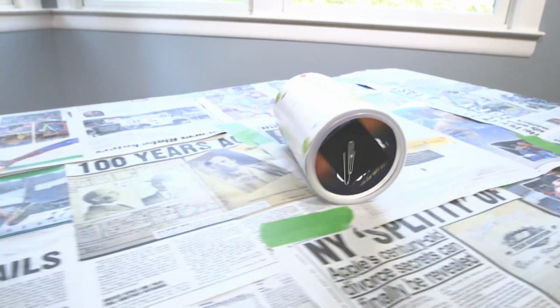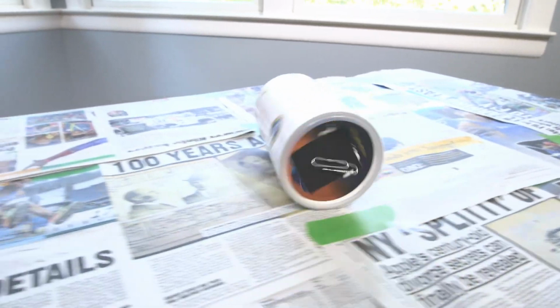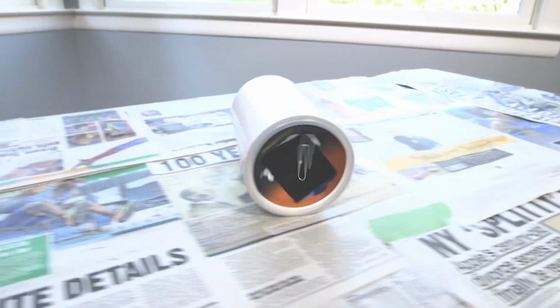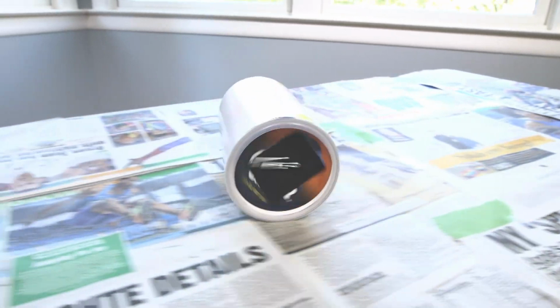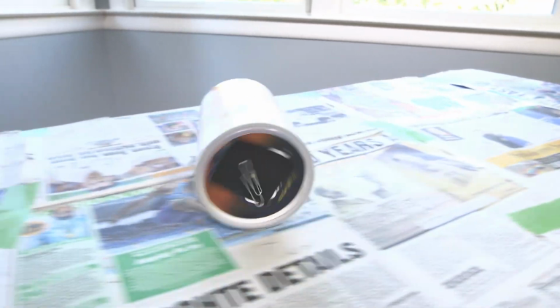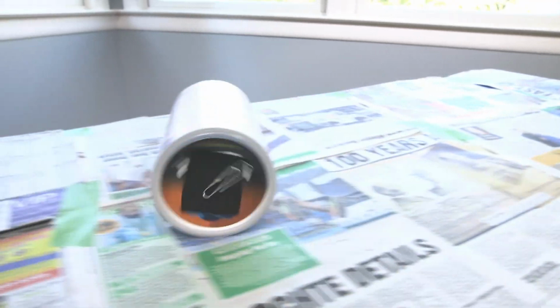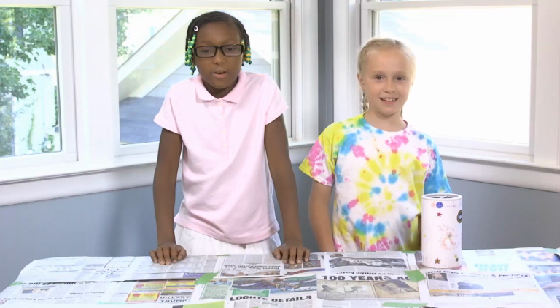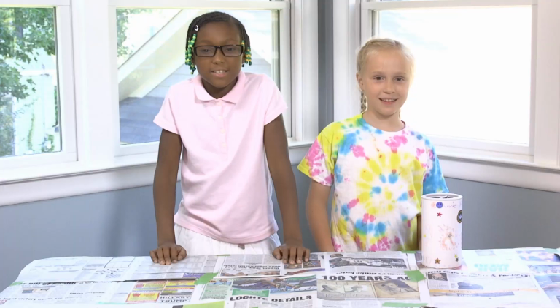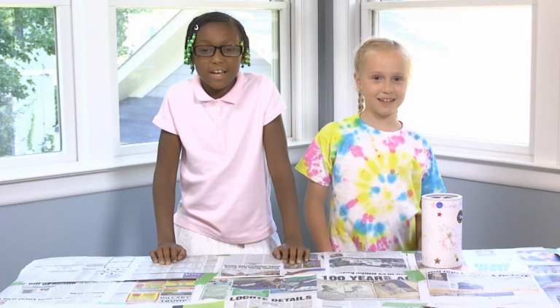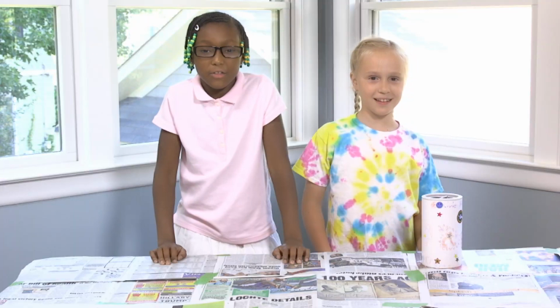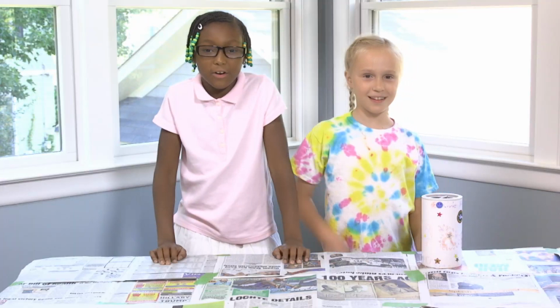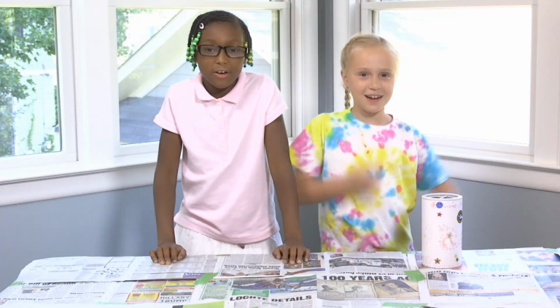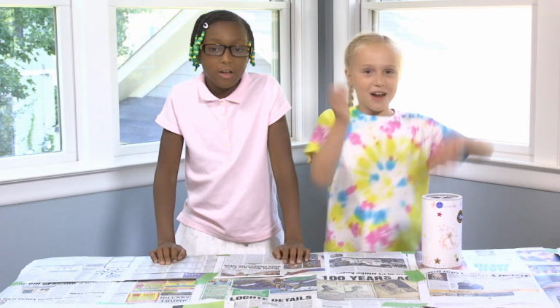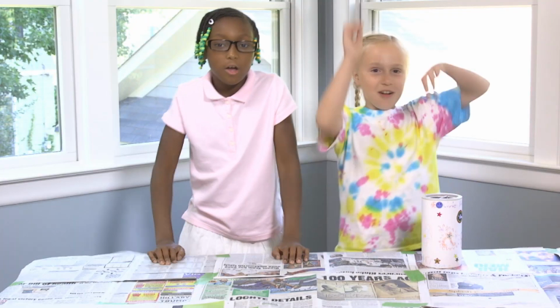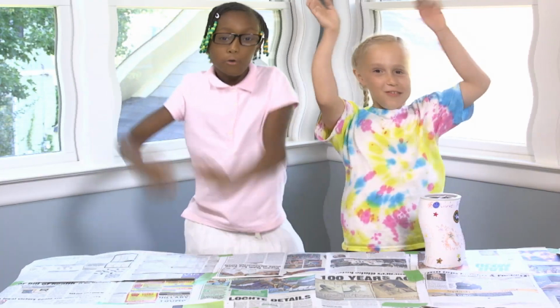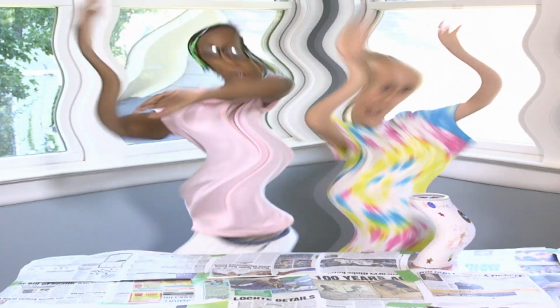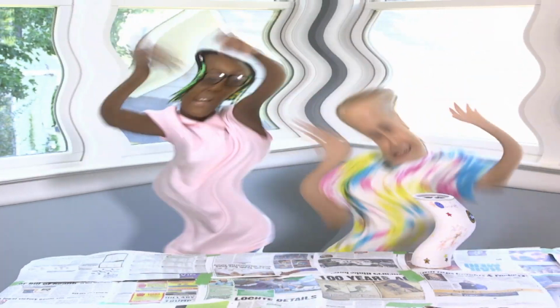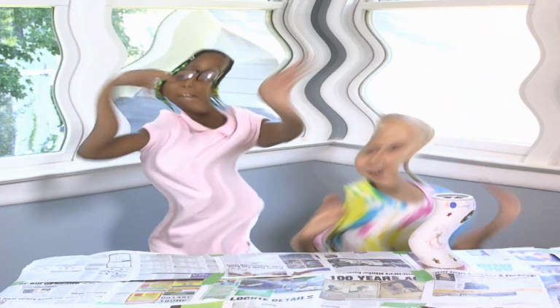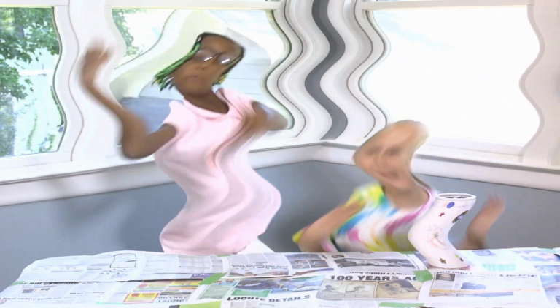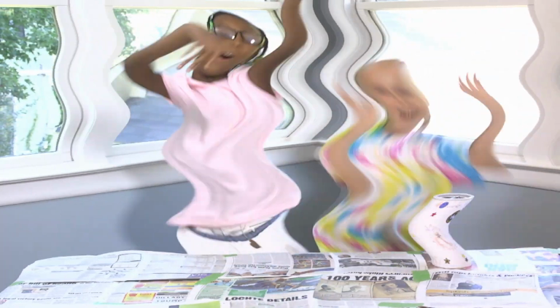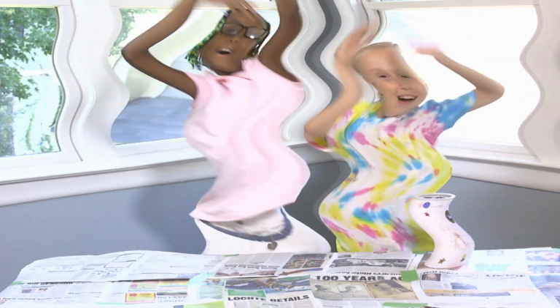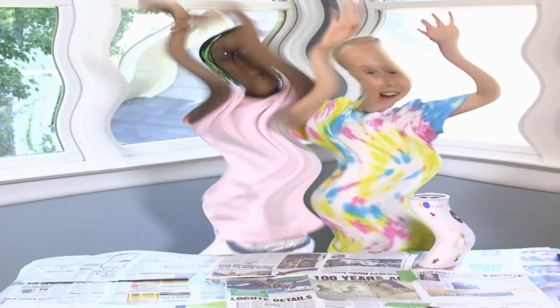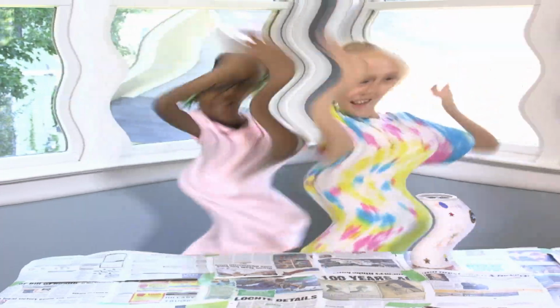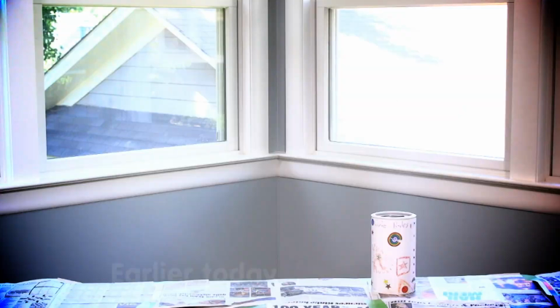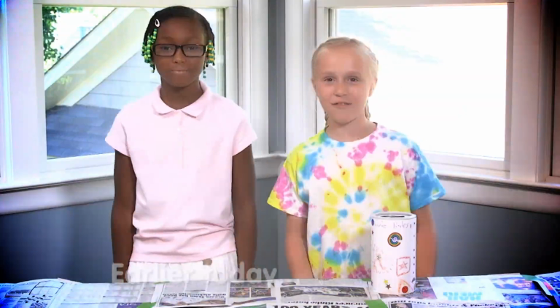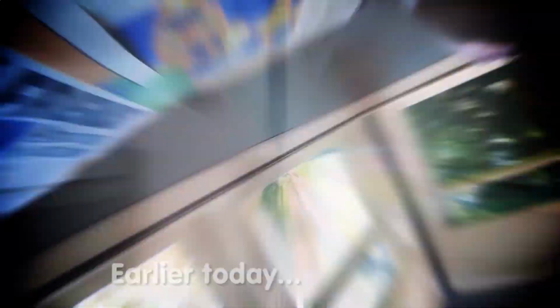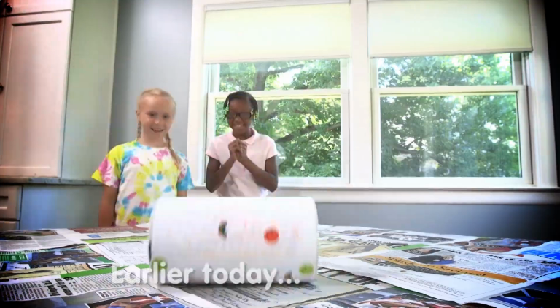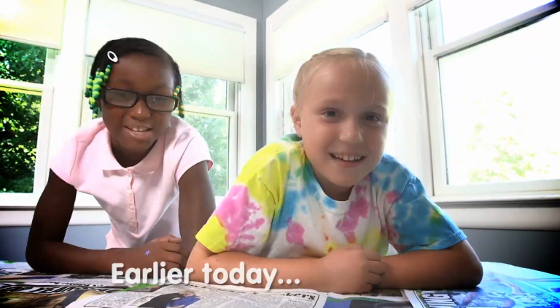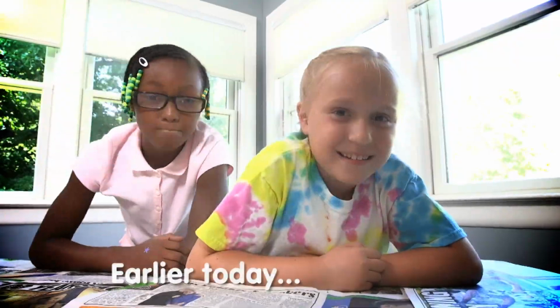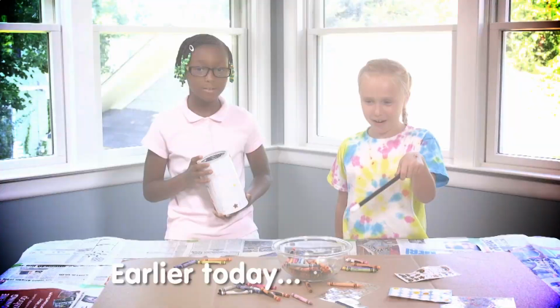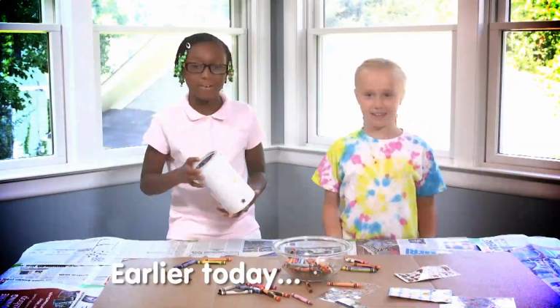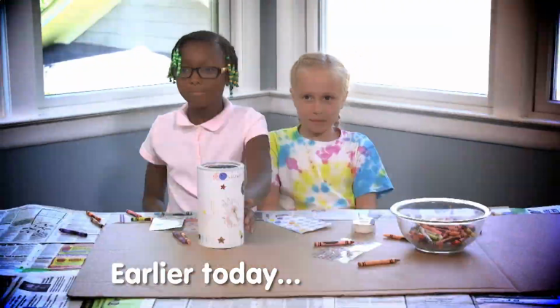Let's see how we put it together. Rewind! Earlier today.